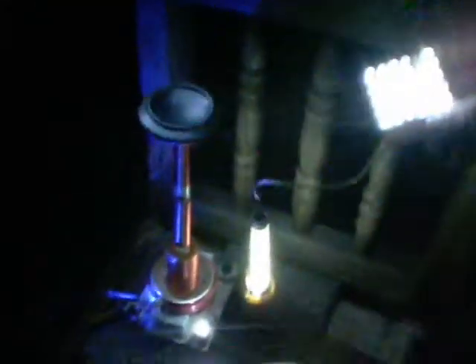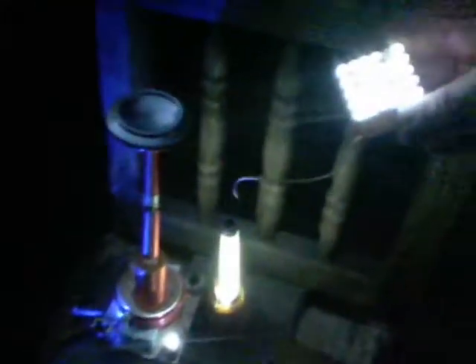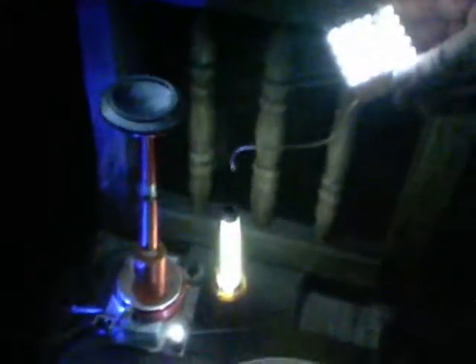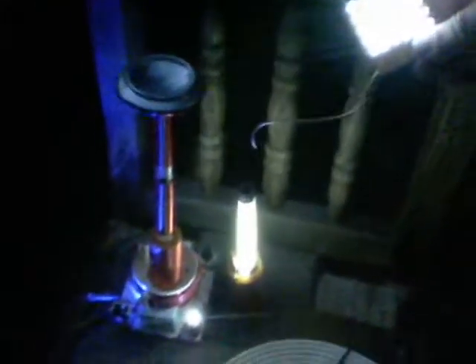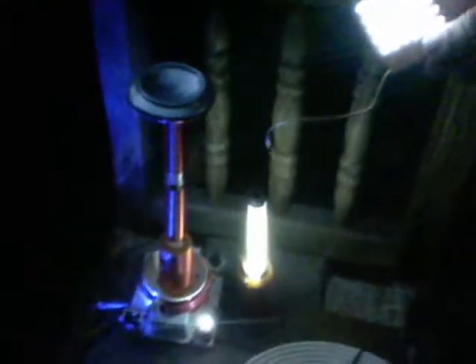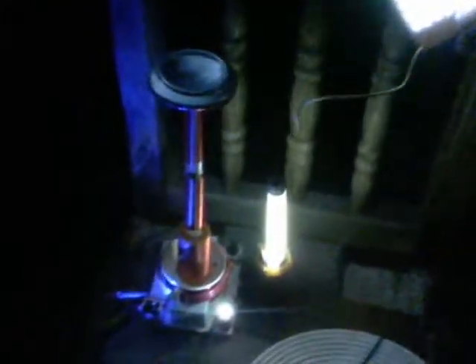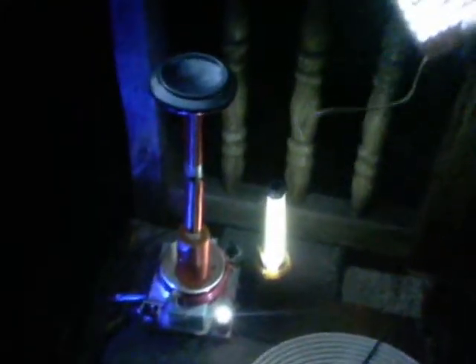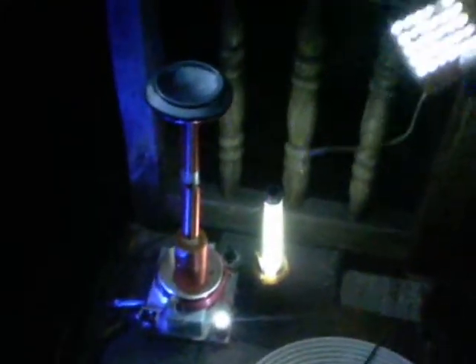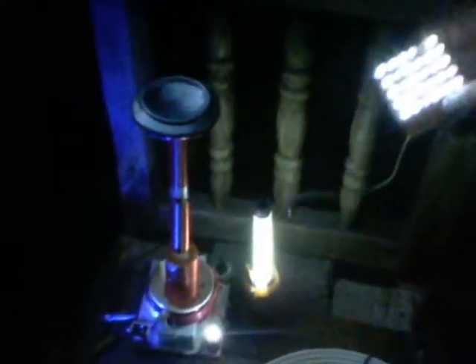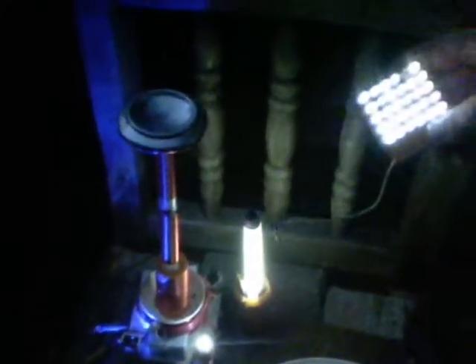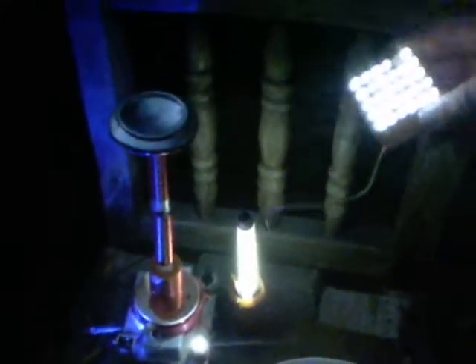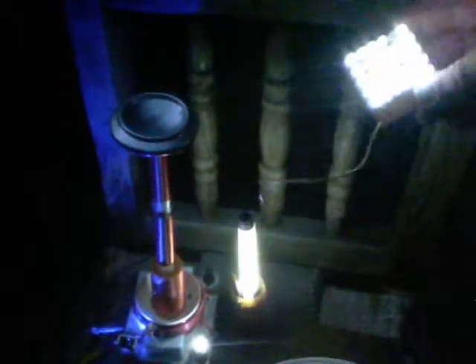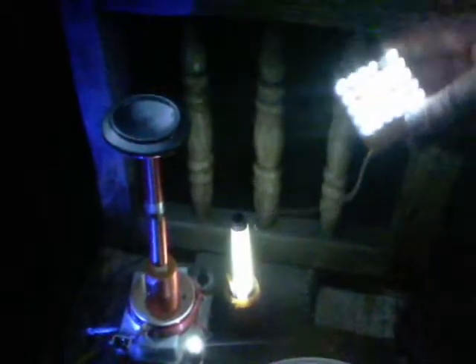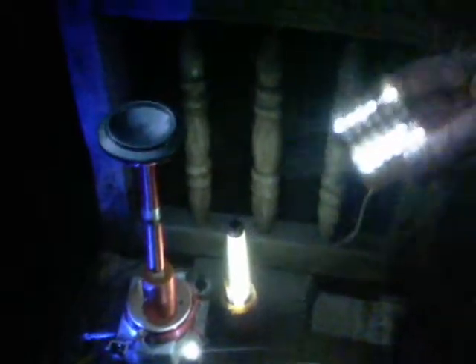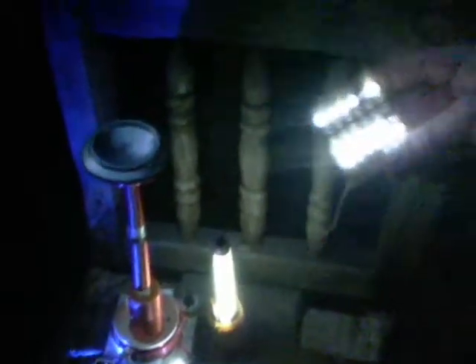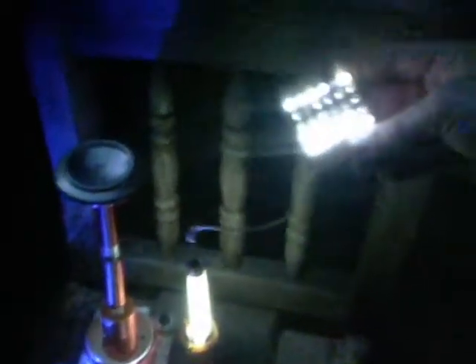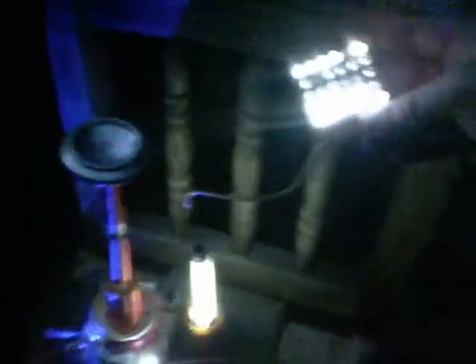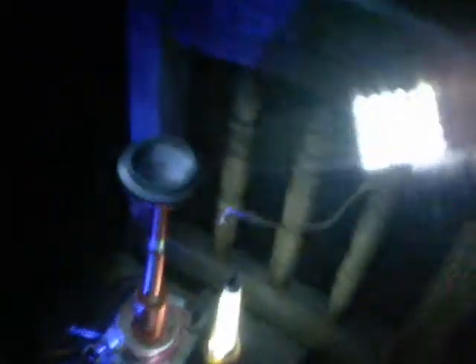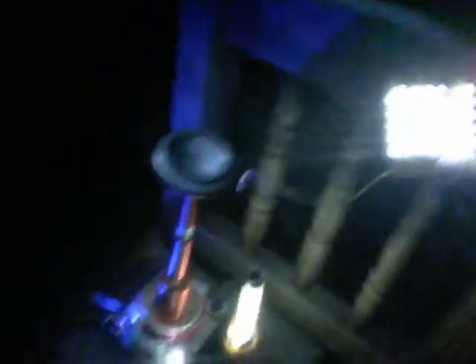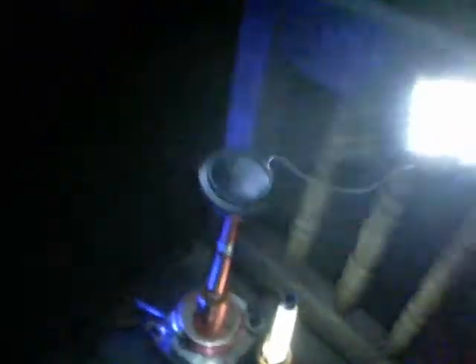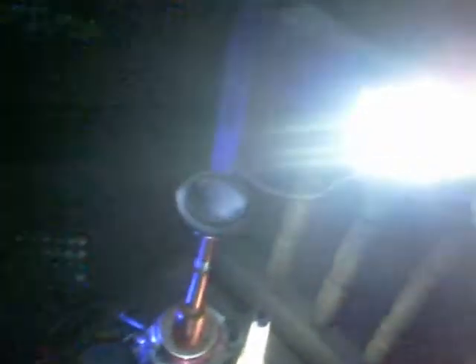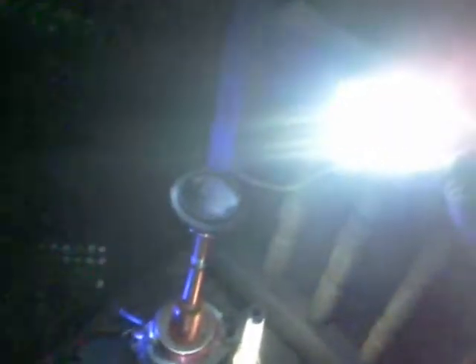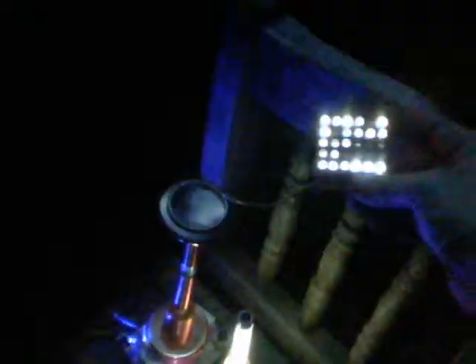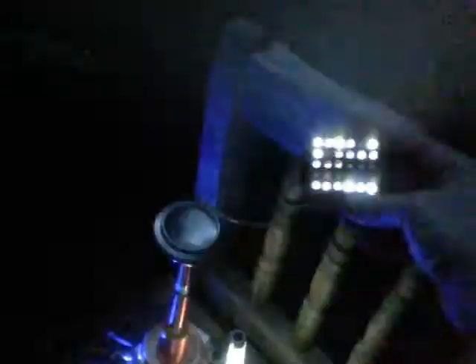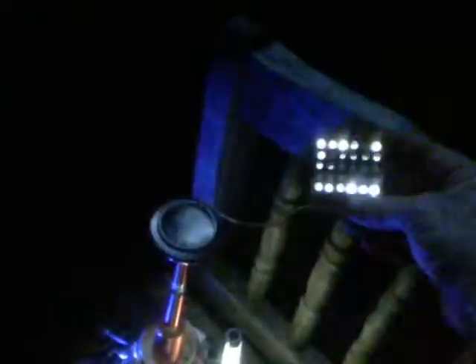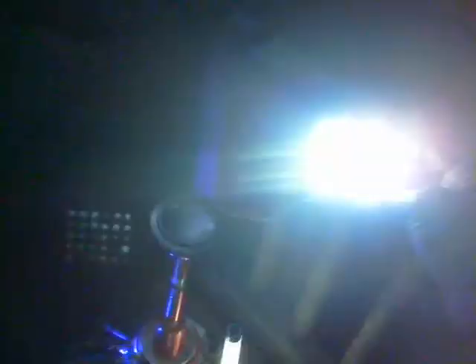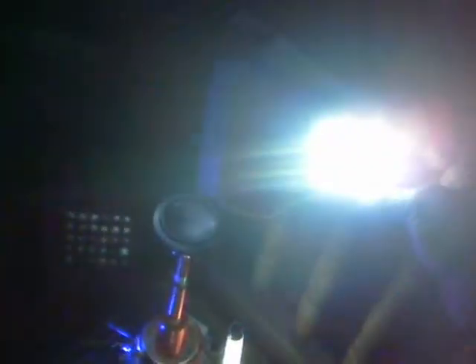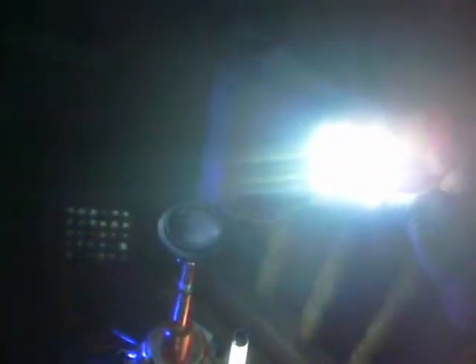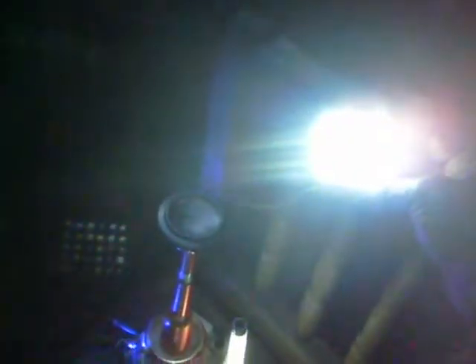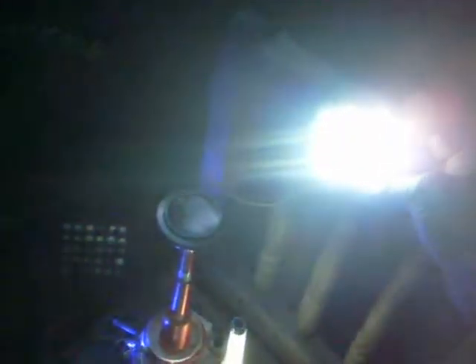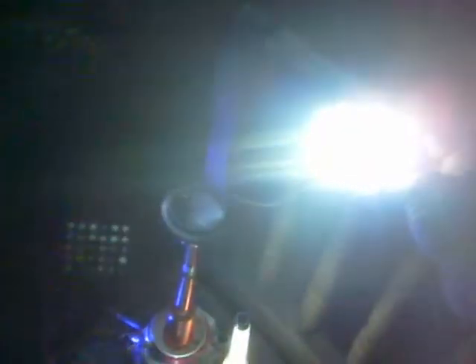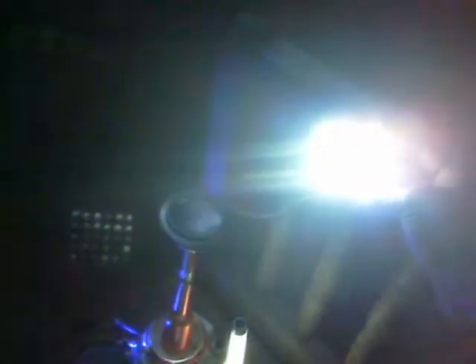That's probably a better angle. They're just all around kind of thing, and they get really very, very bright.